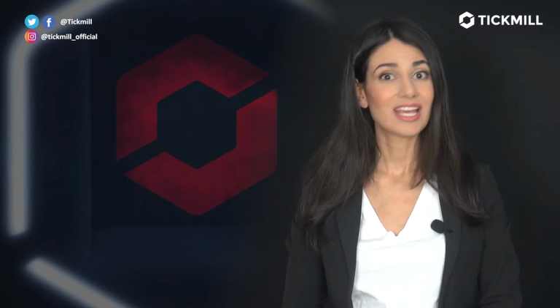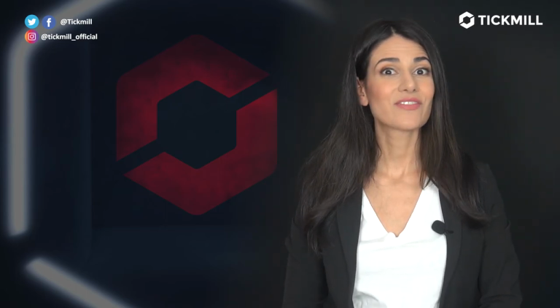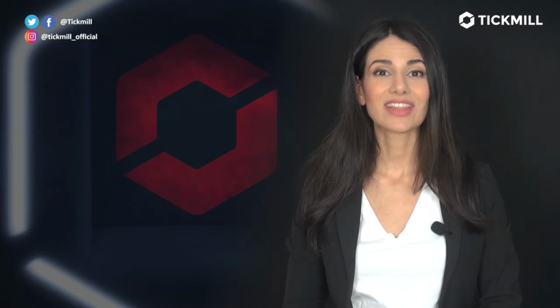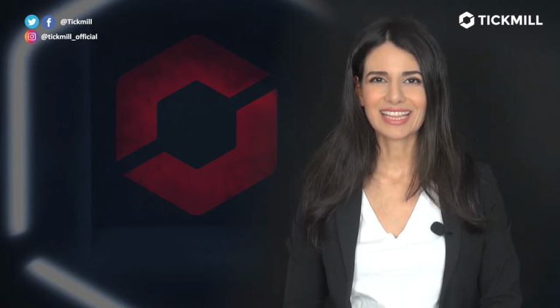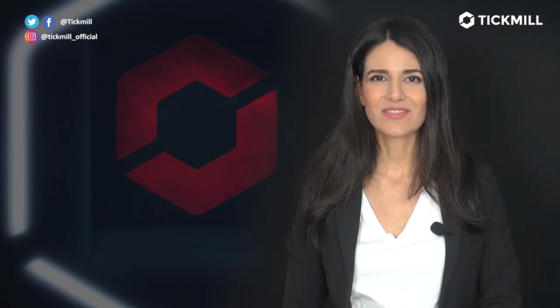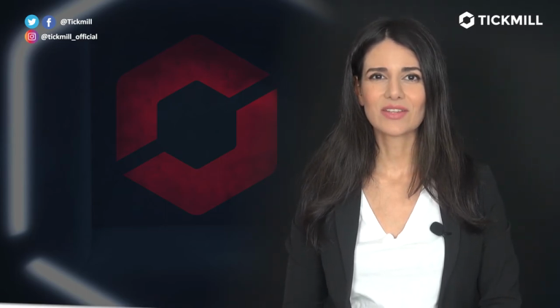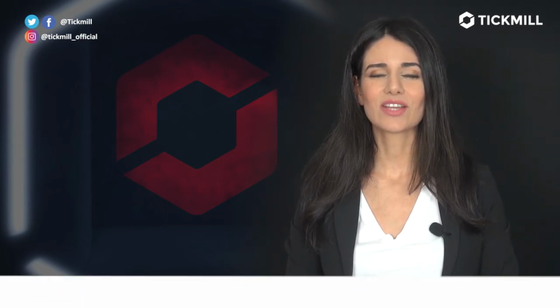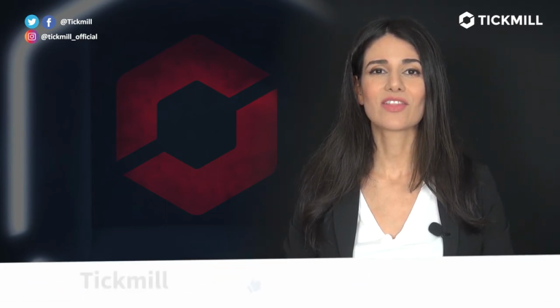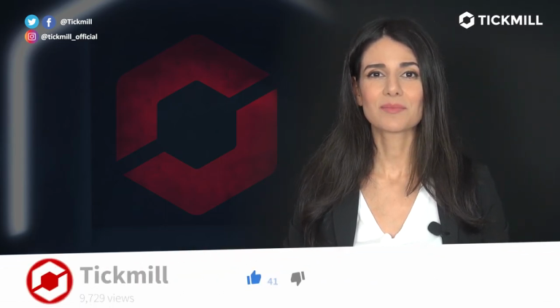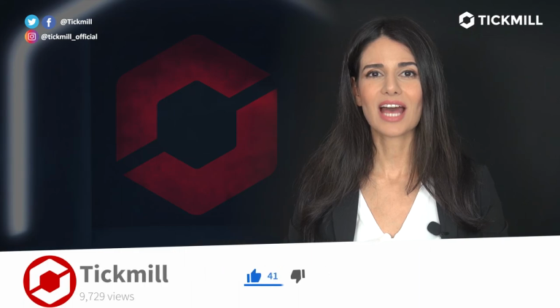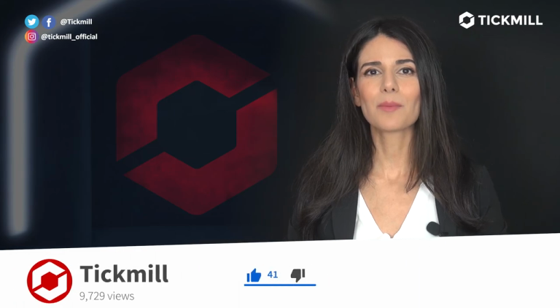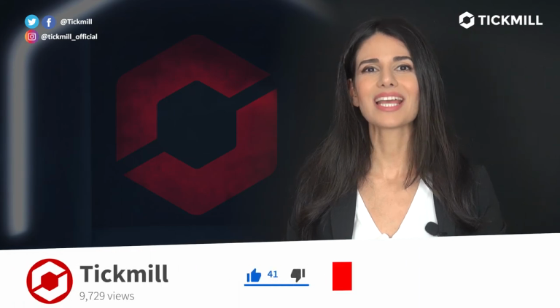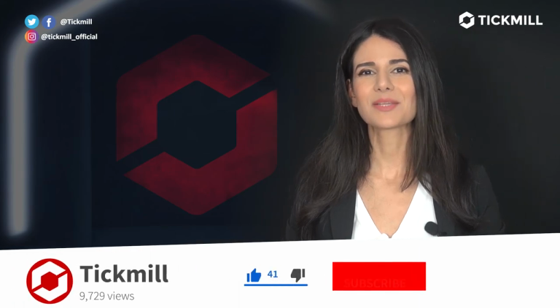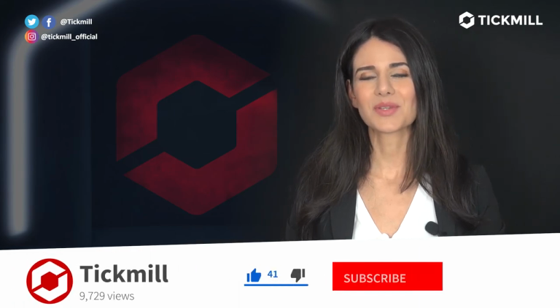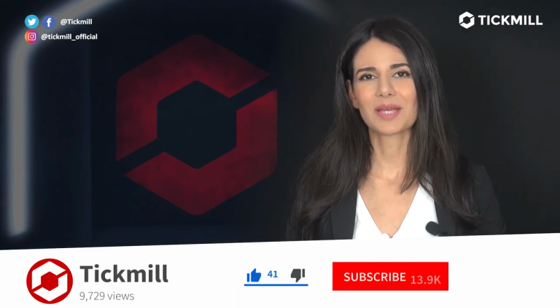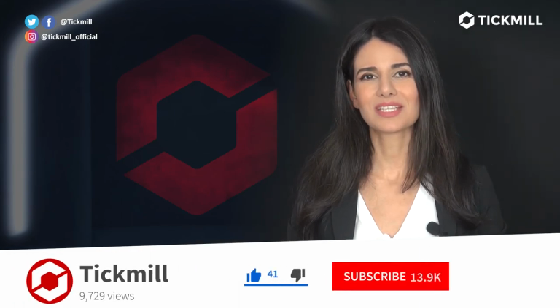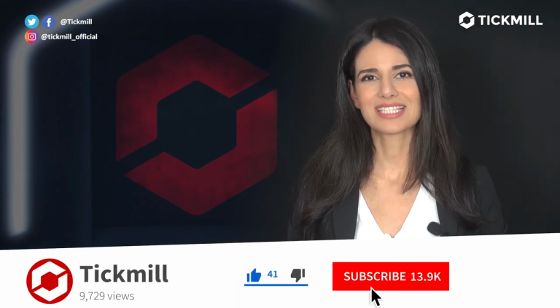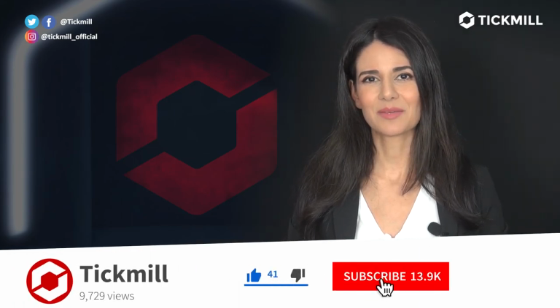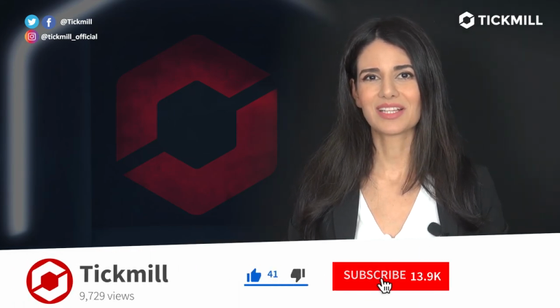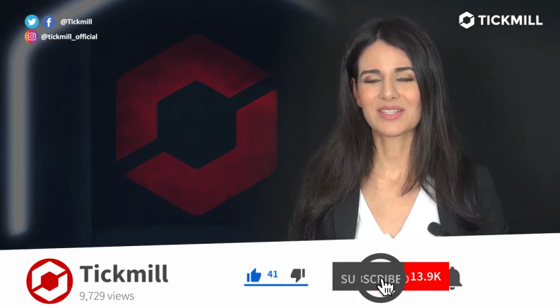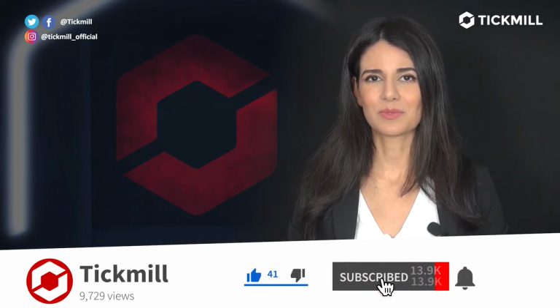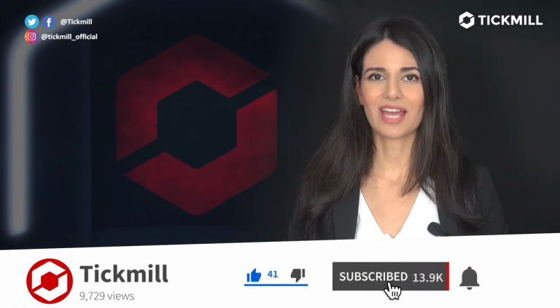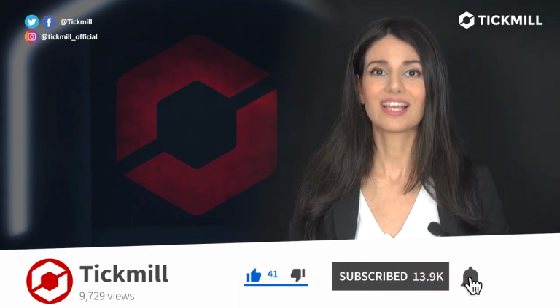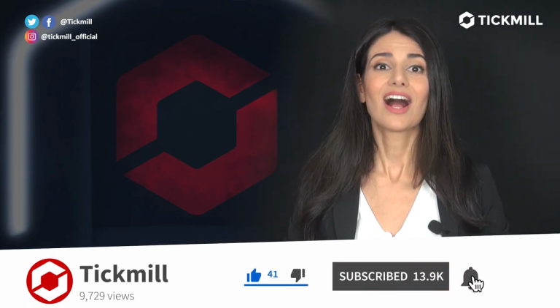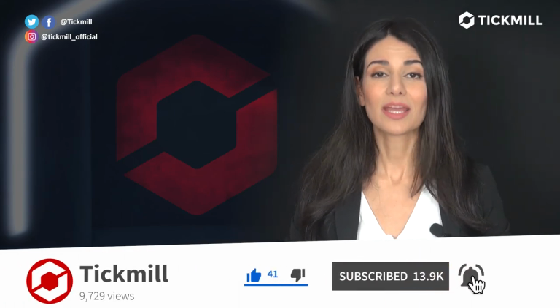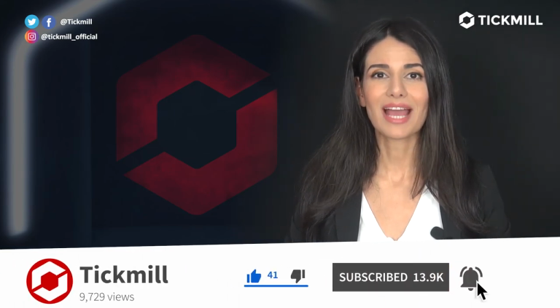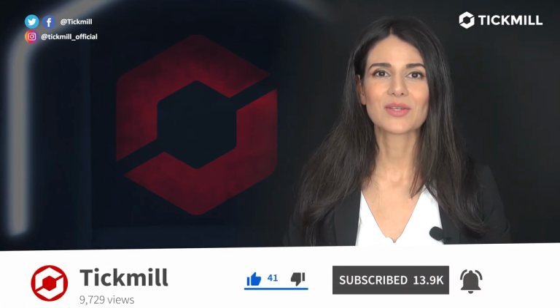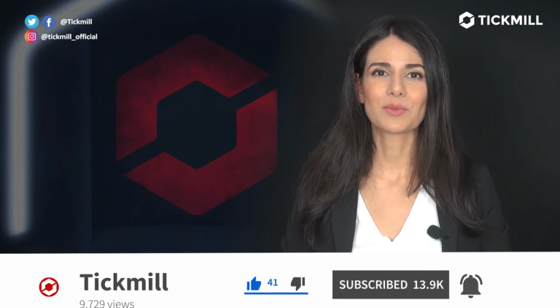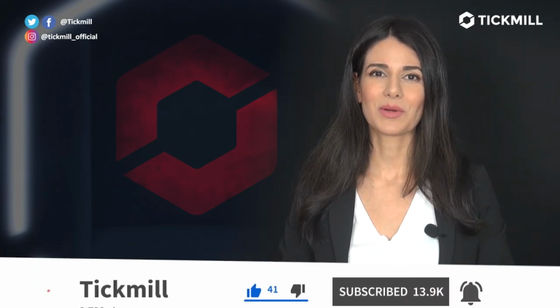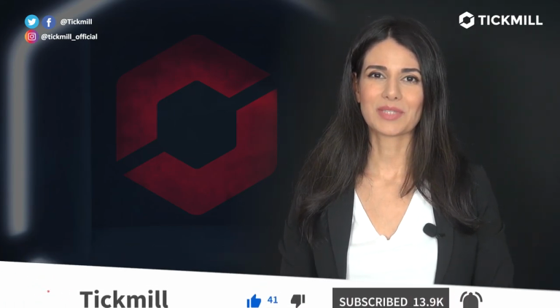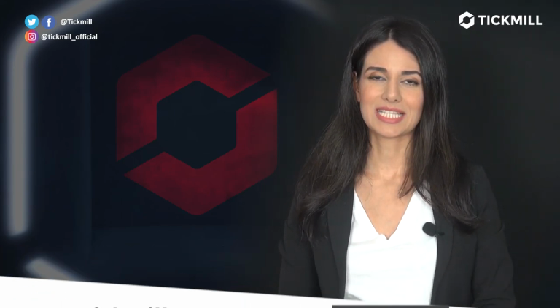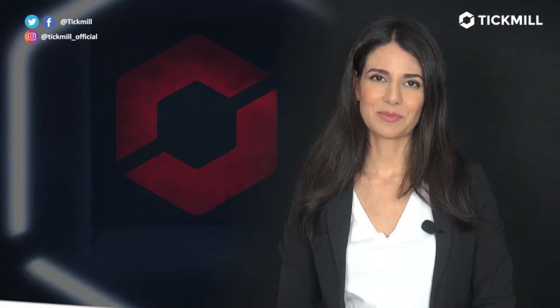If you like this video, give it a thumbs up and subscribe to the Tick Mill YouTube channel. I'll get back to you with more updates tomorrow.